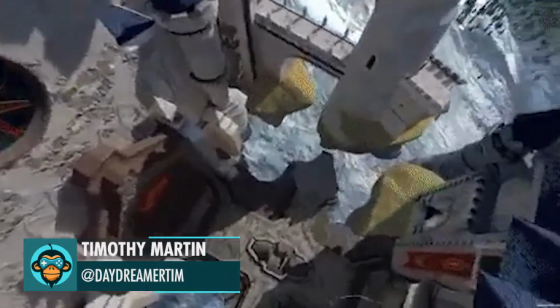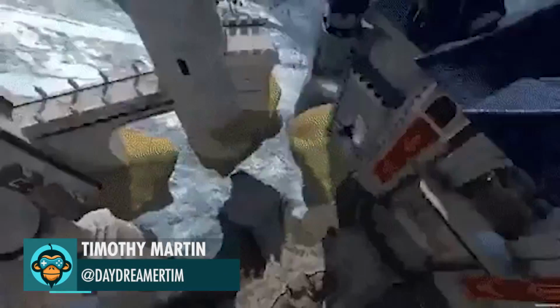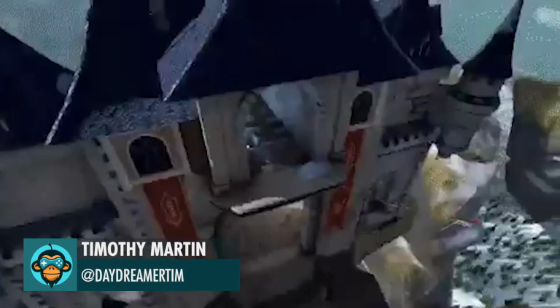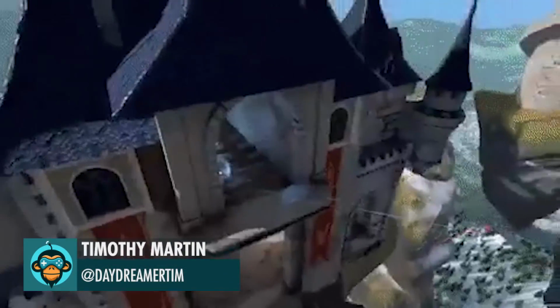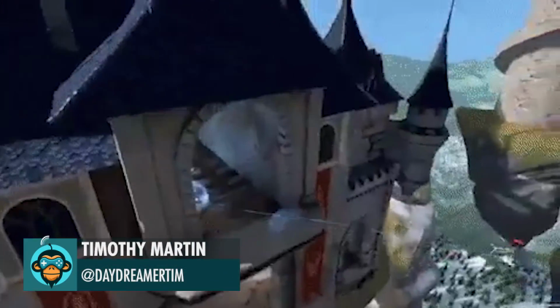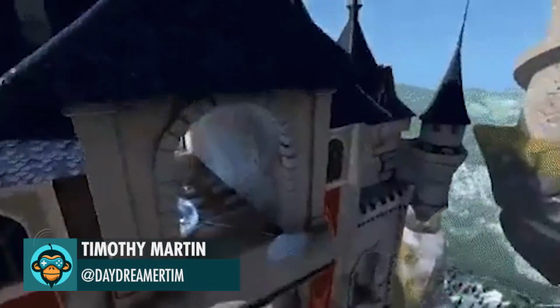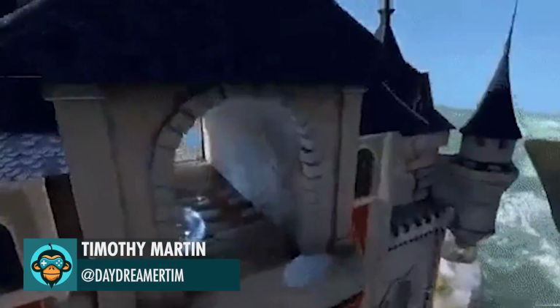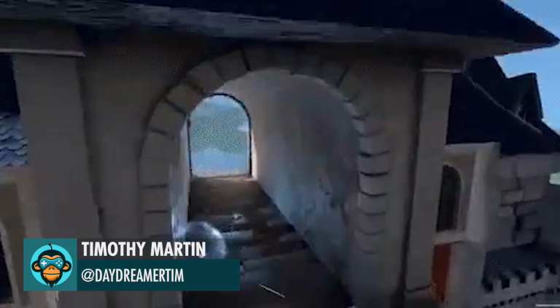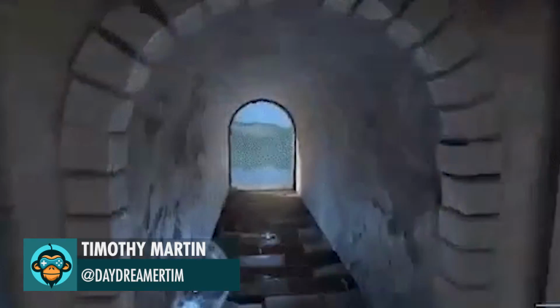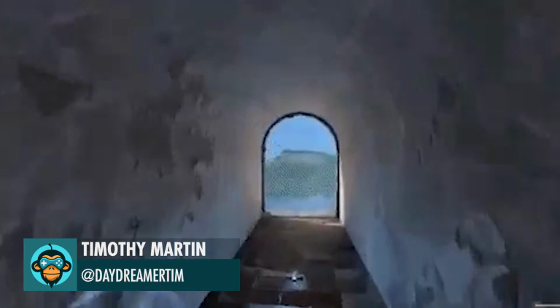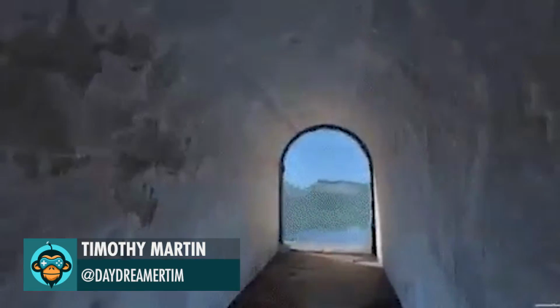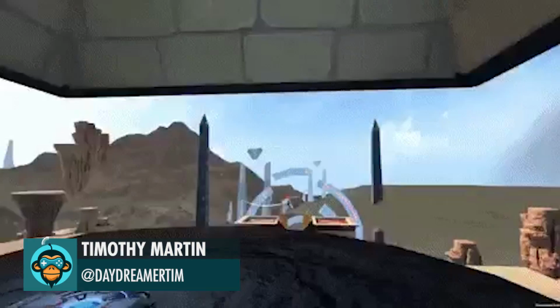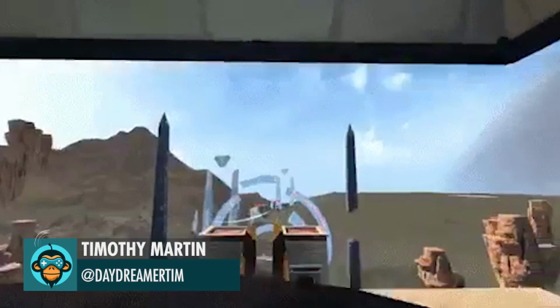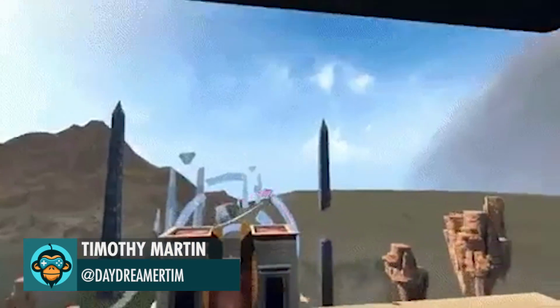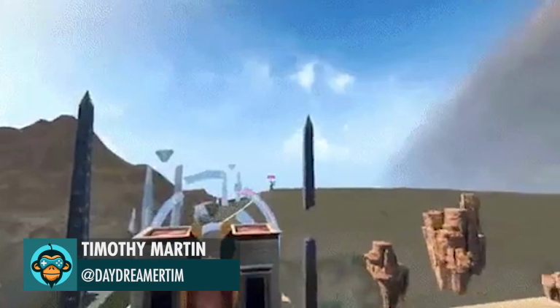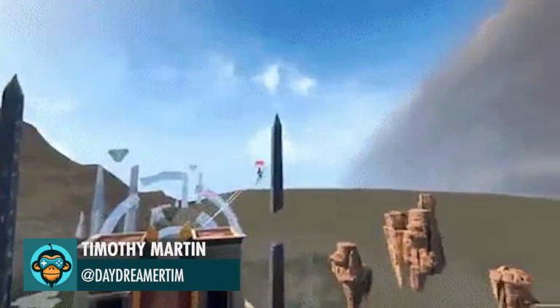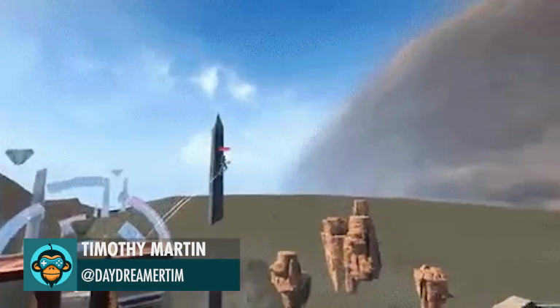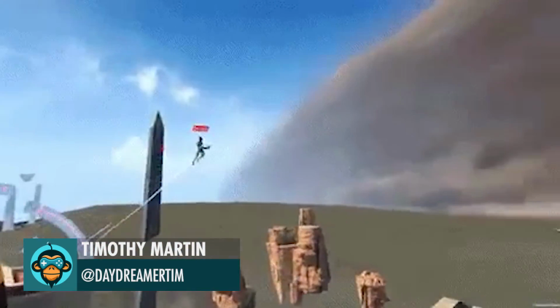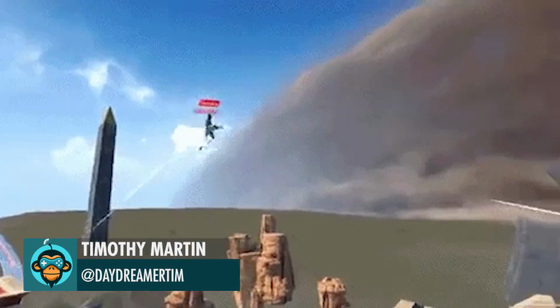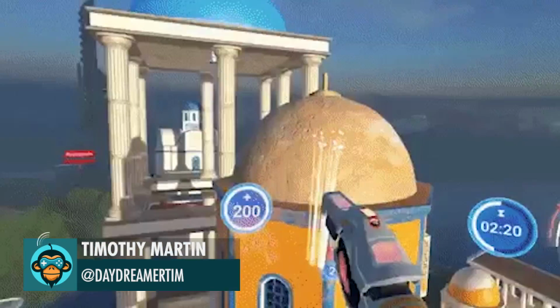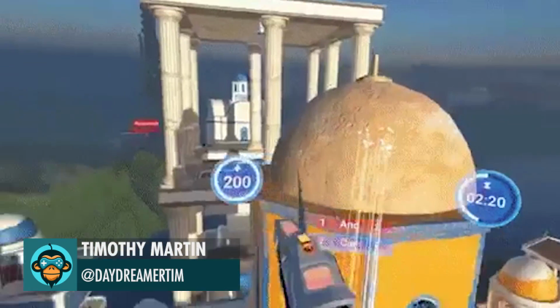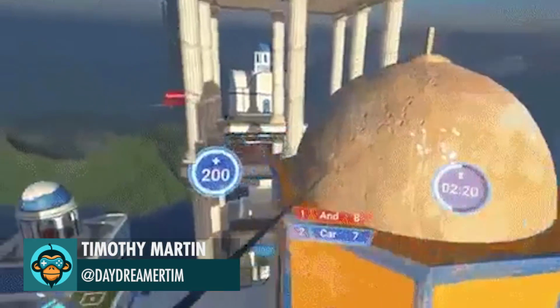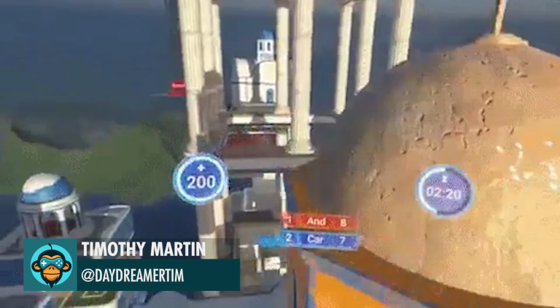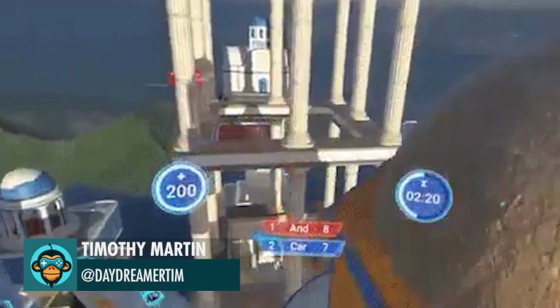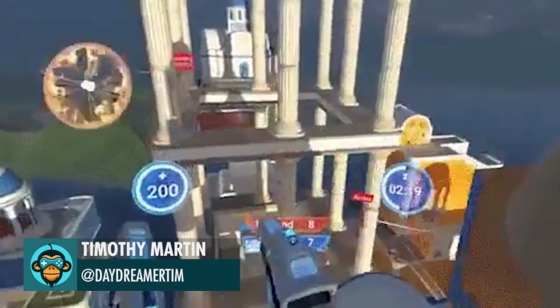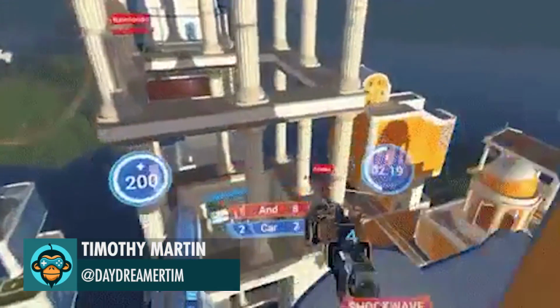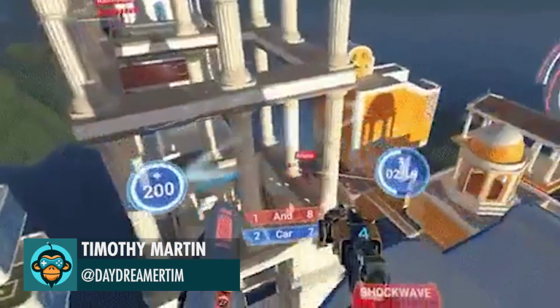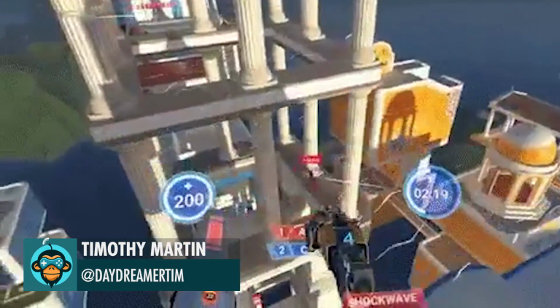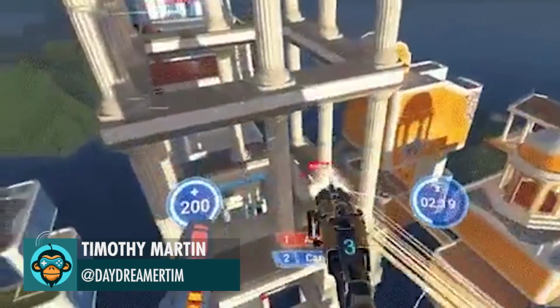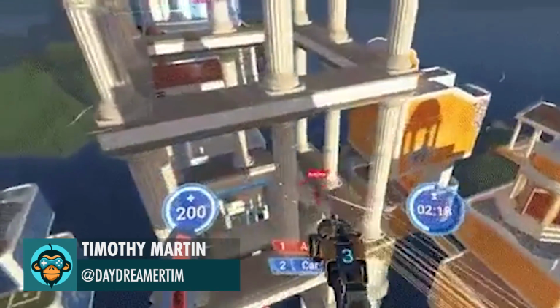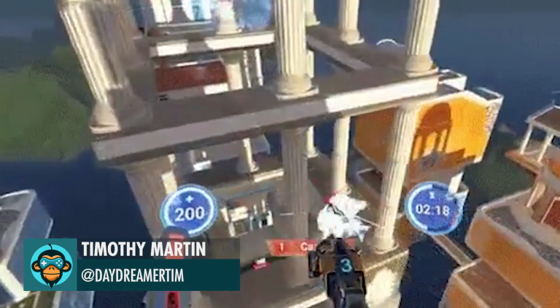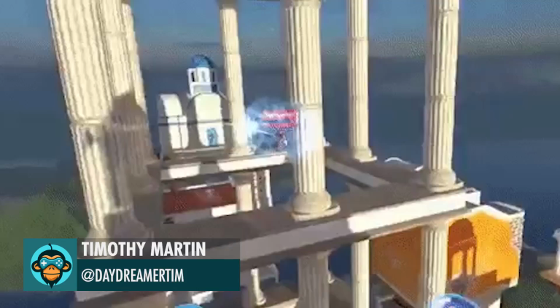Timothy shares with us some sweet VR FPS in Zero-G in Skyfront VR.